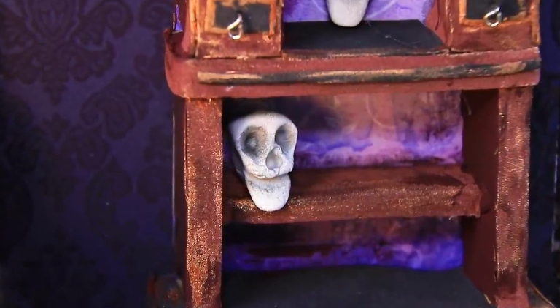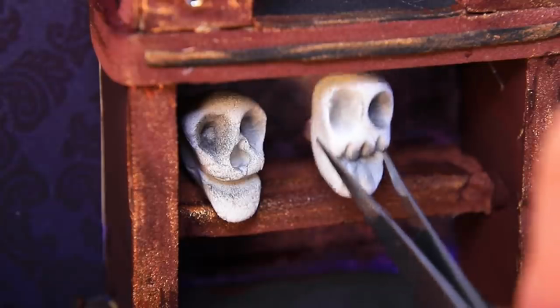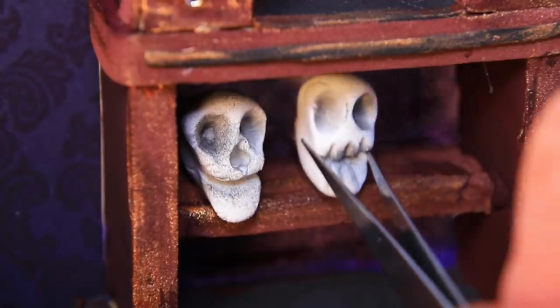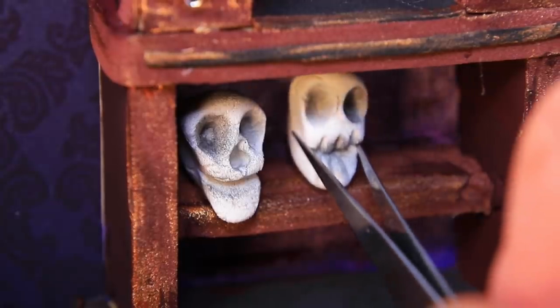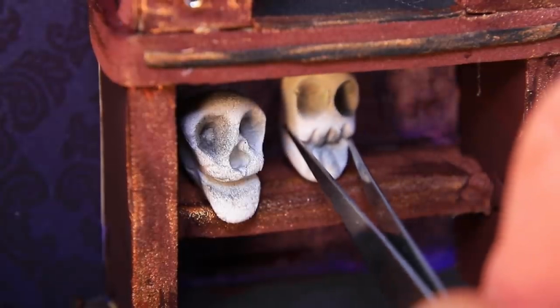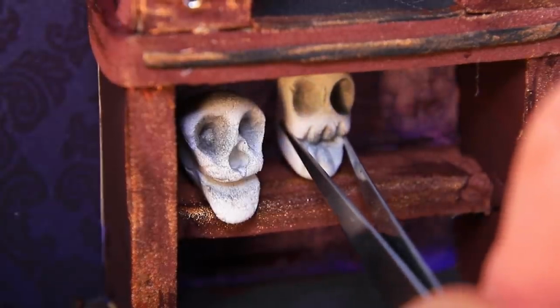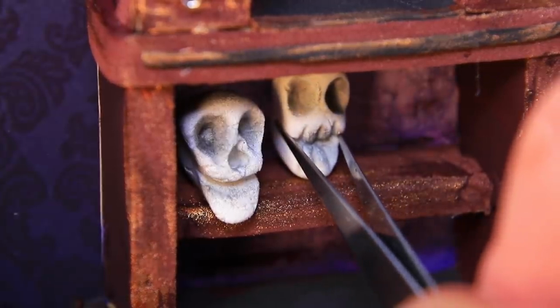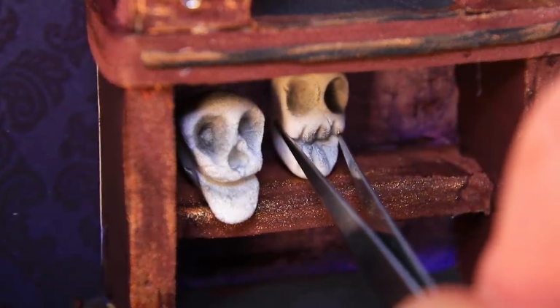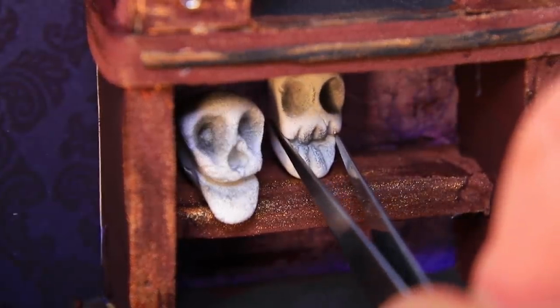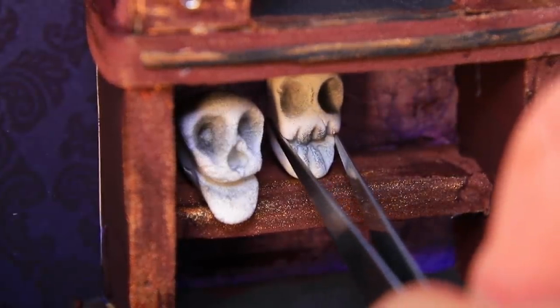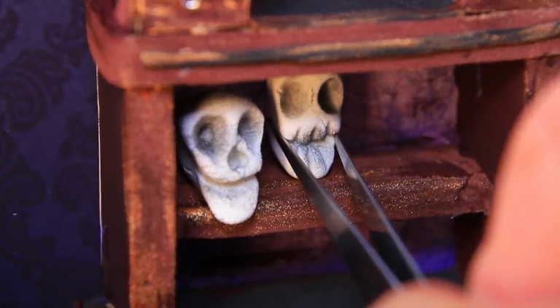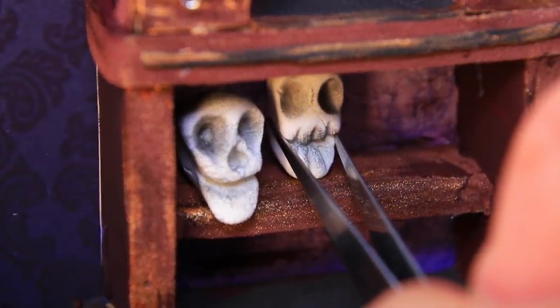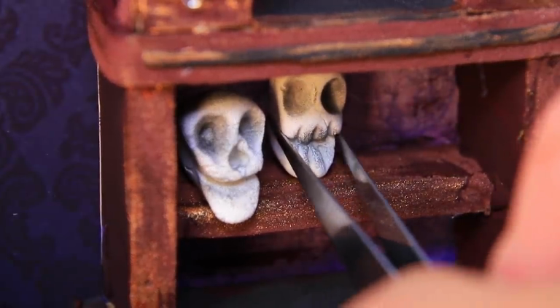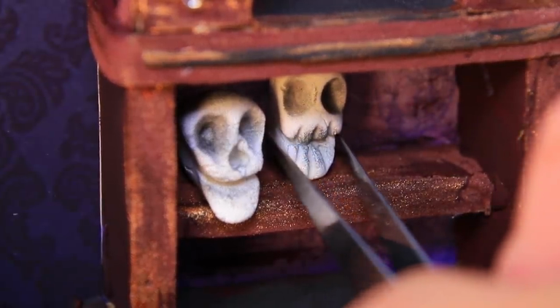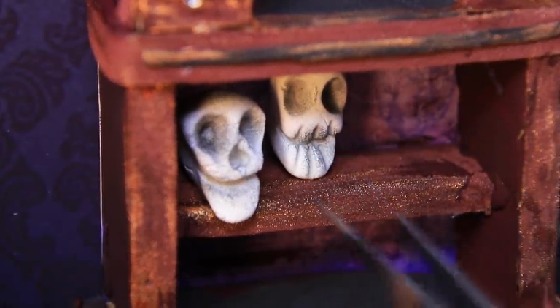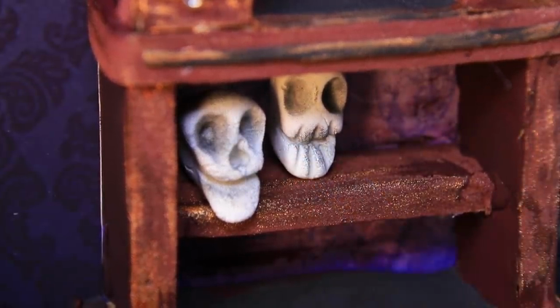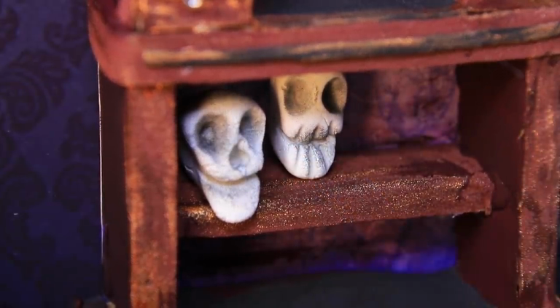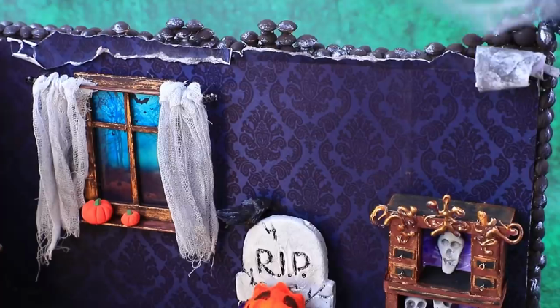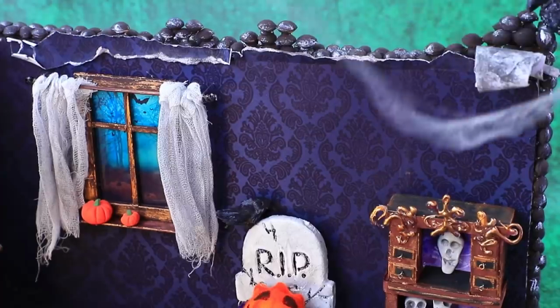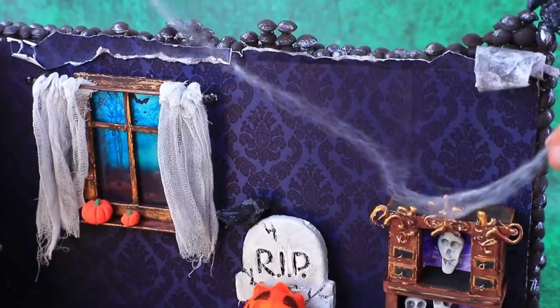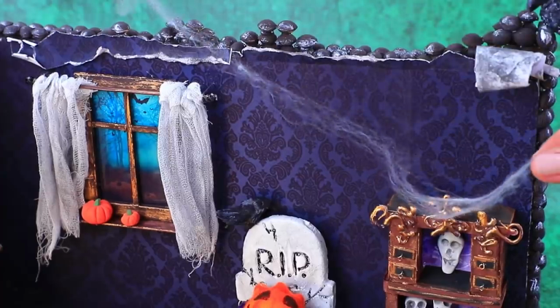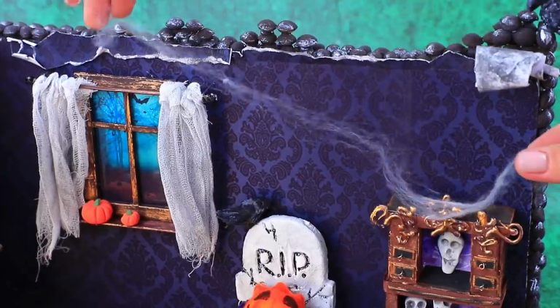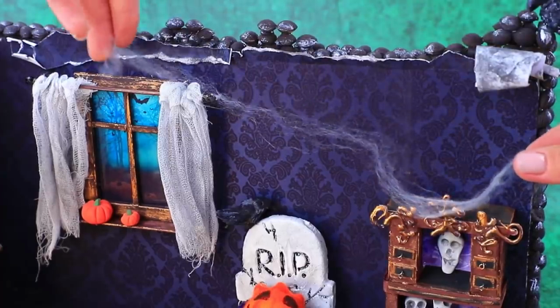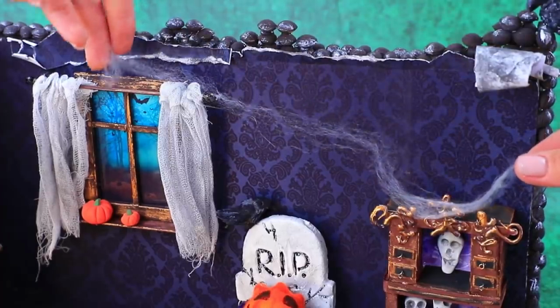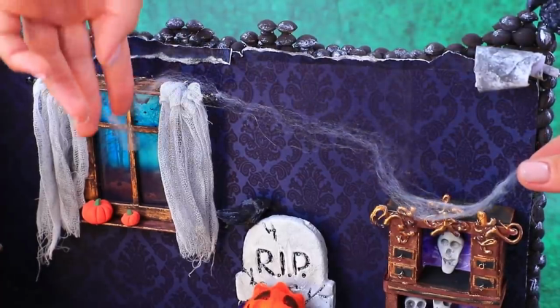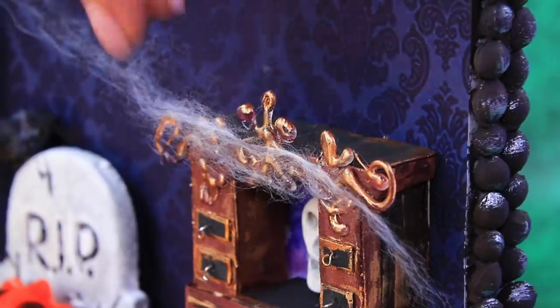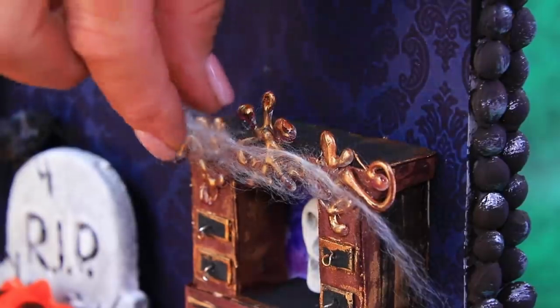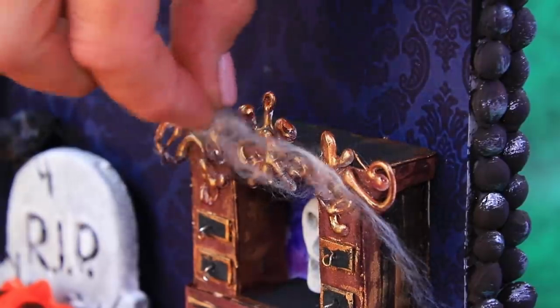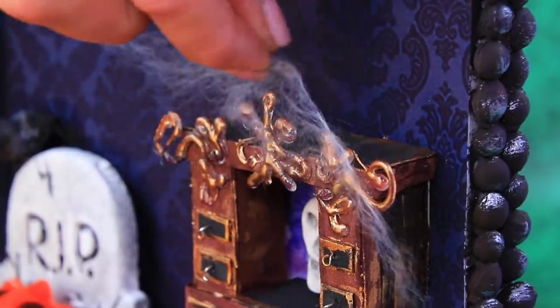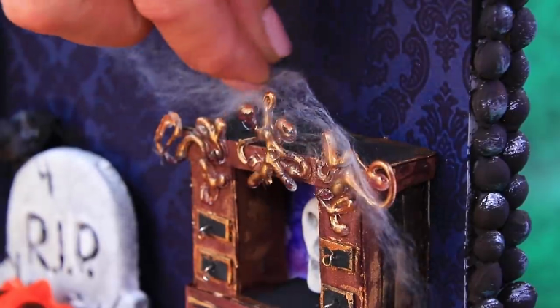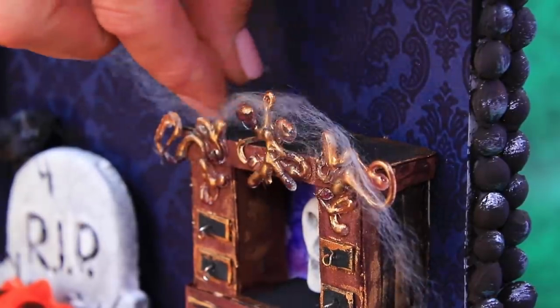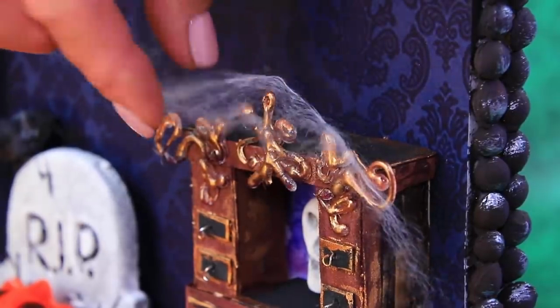At least all the decor matches. There are spider webs everywhere!